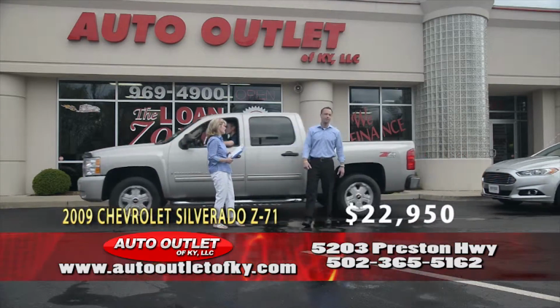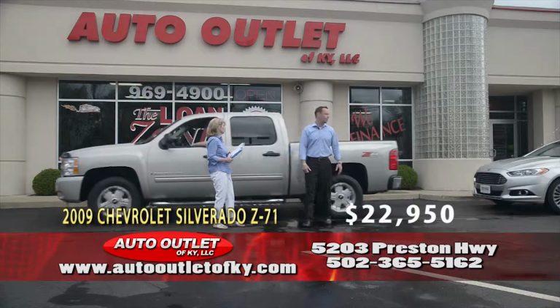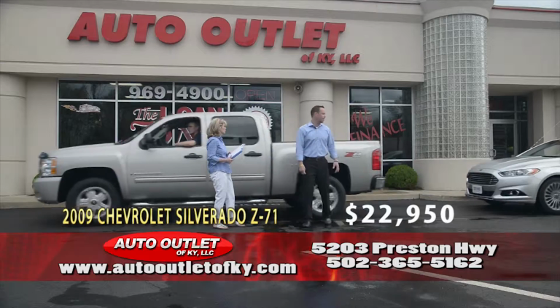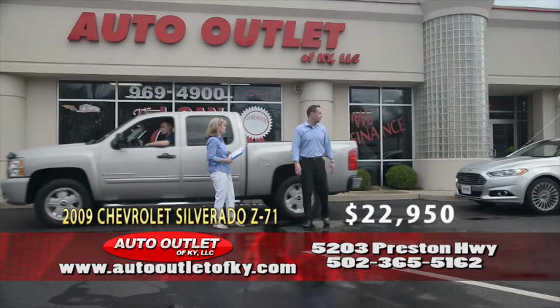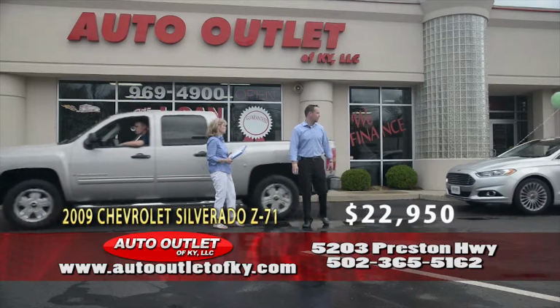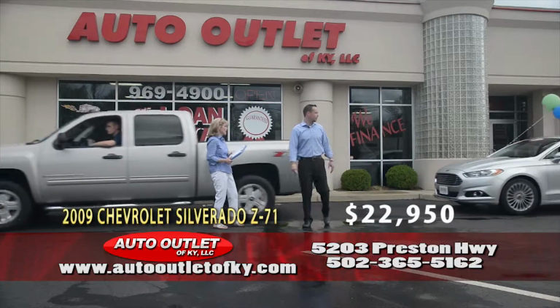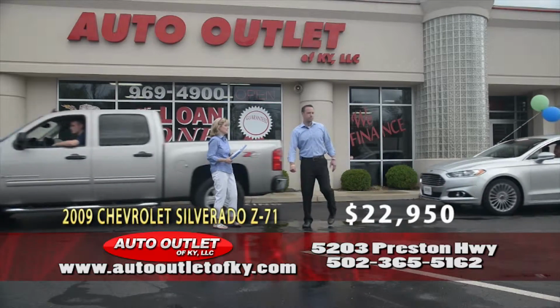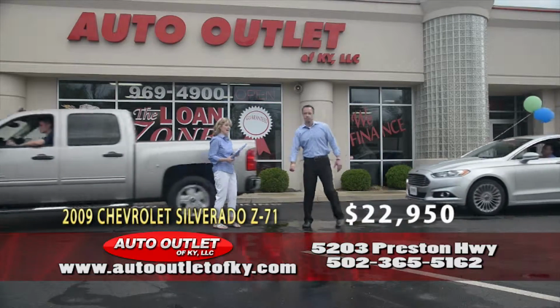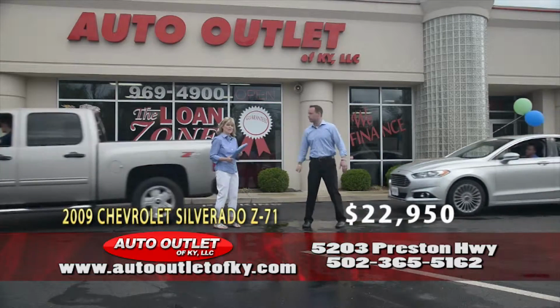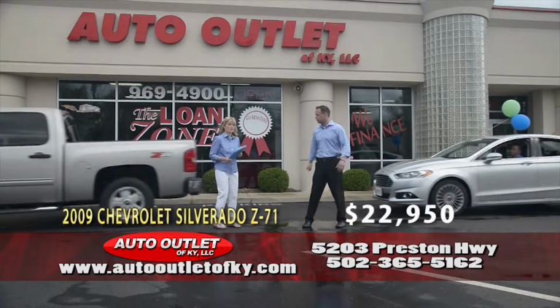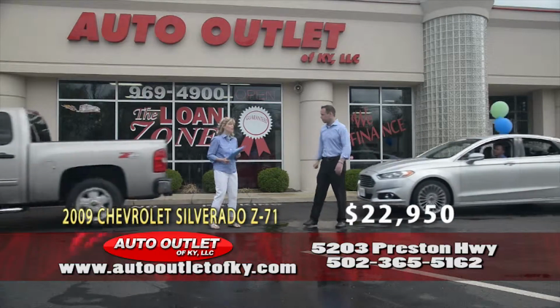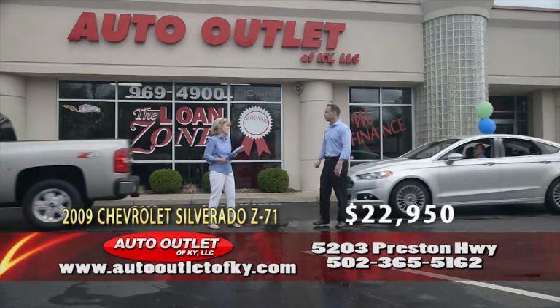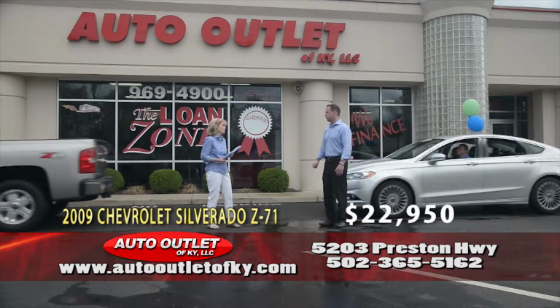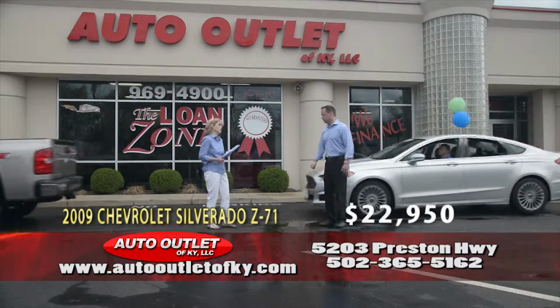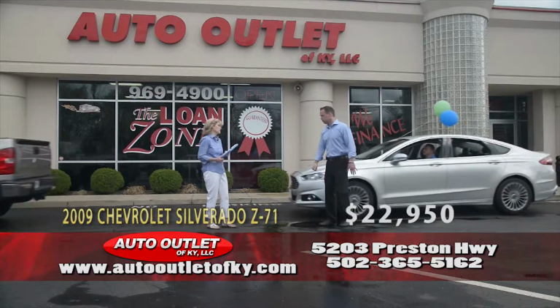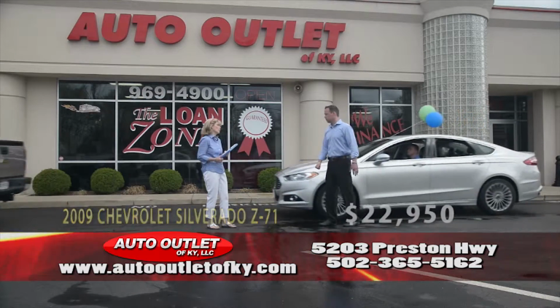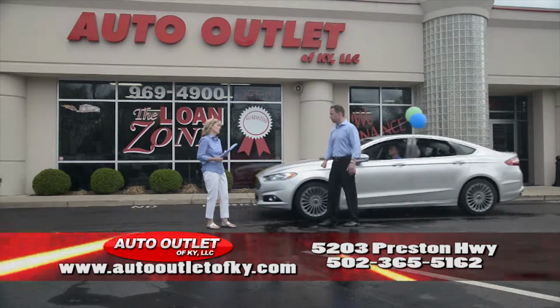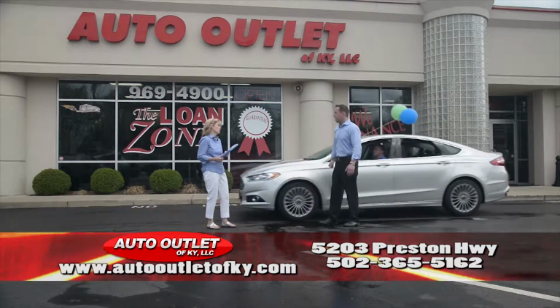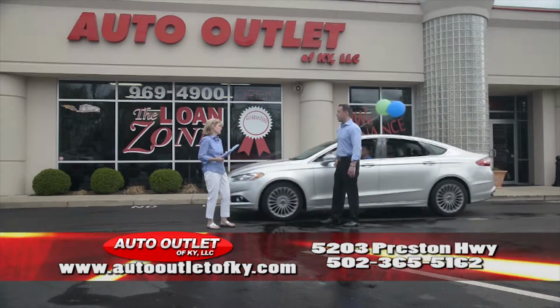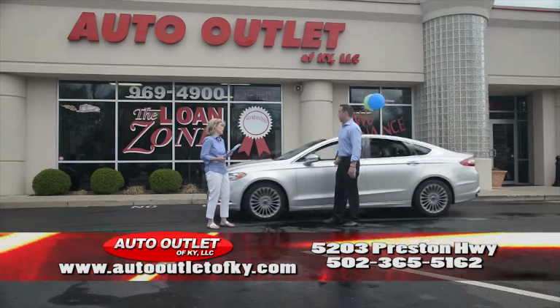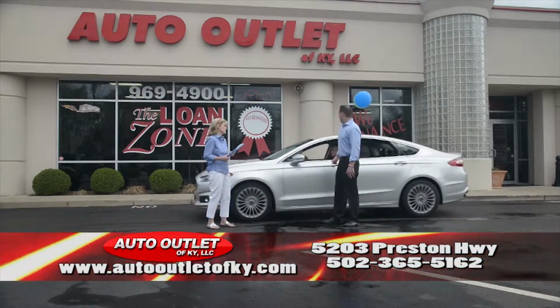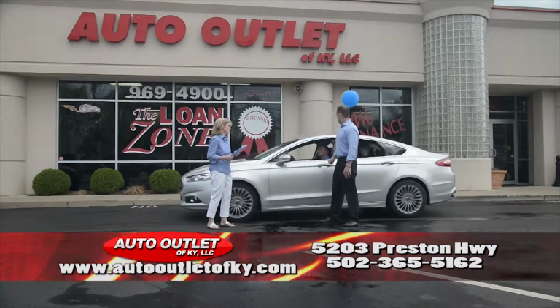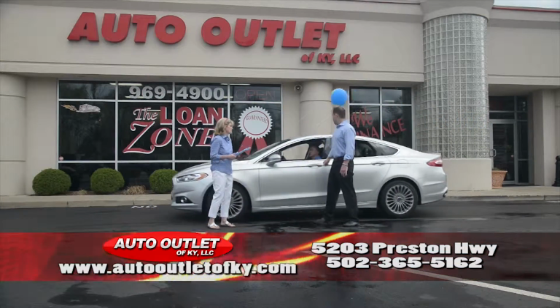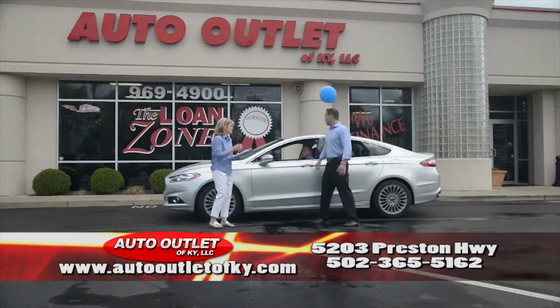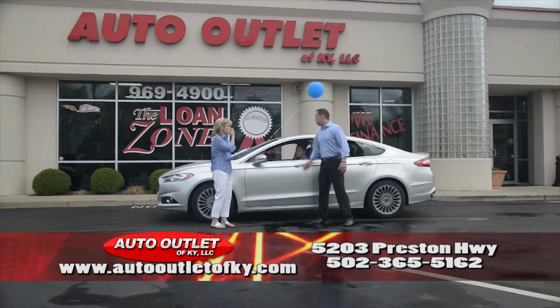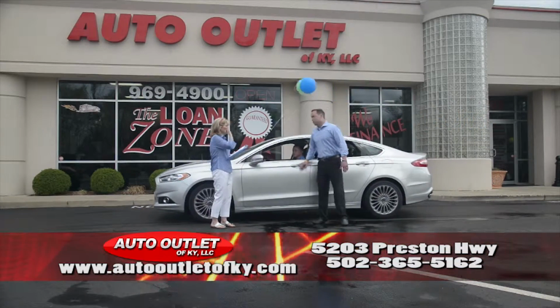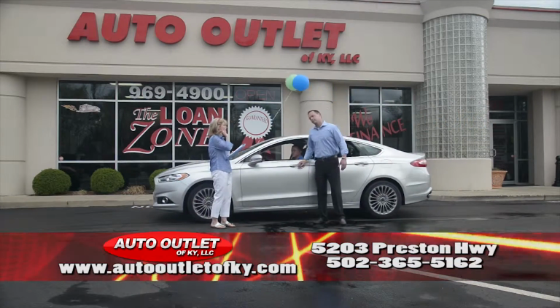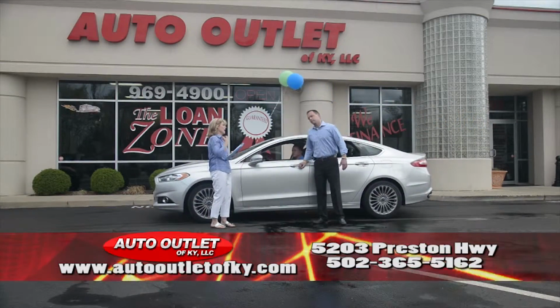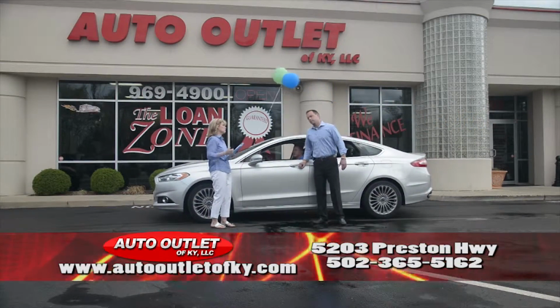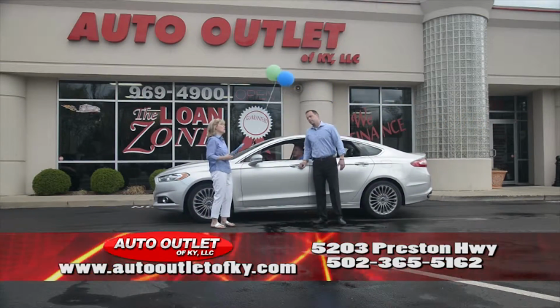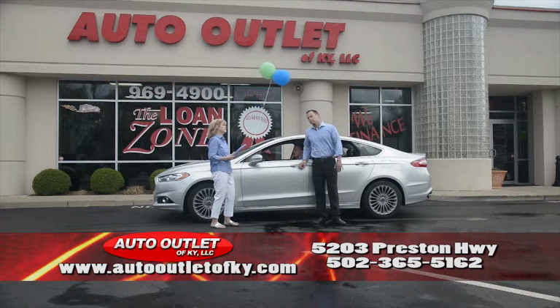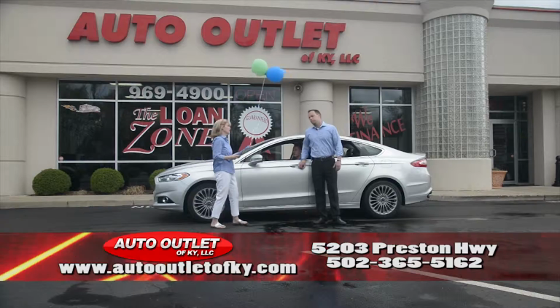Got some good looking trucks today — good looking everything, but some really good looking trucks. That big Avalanche, whew, that was pretty.